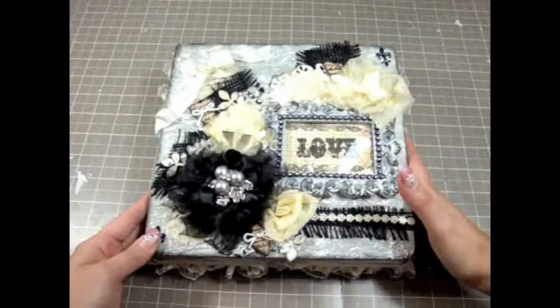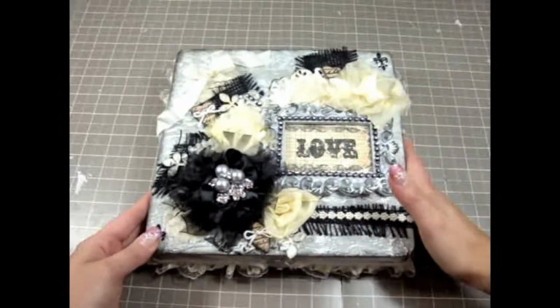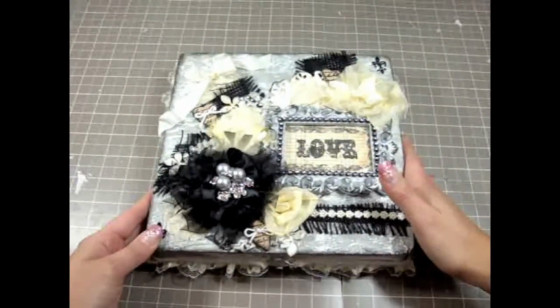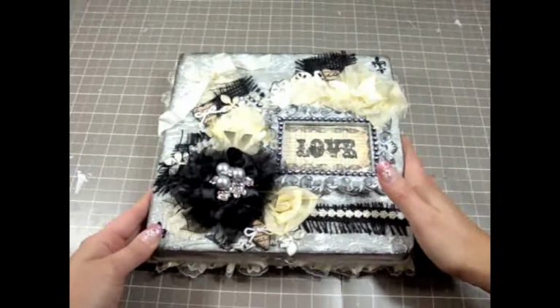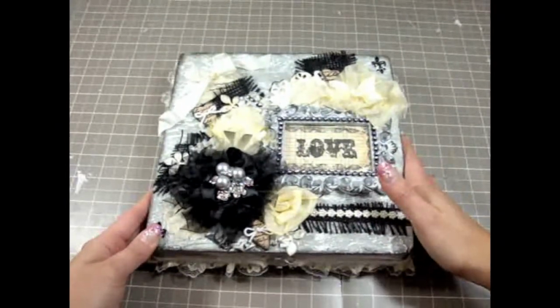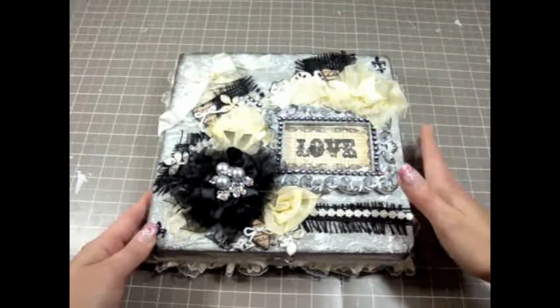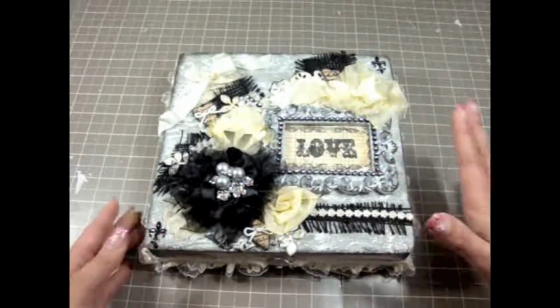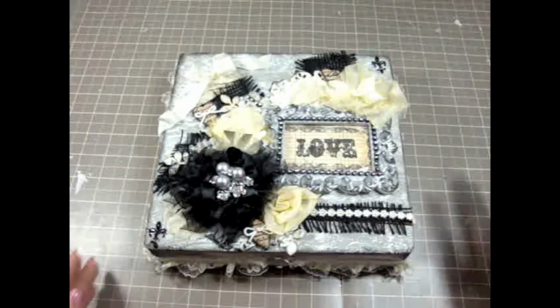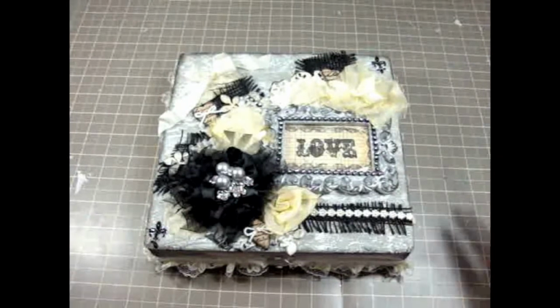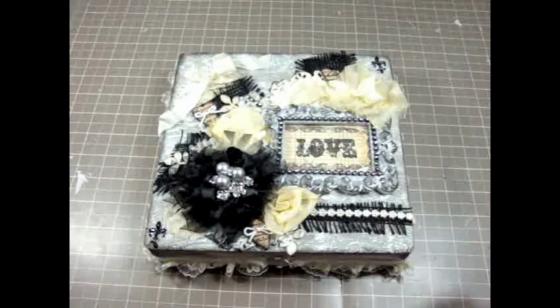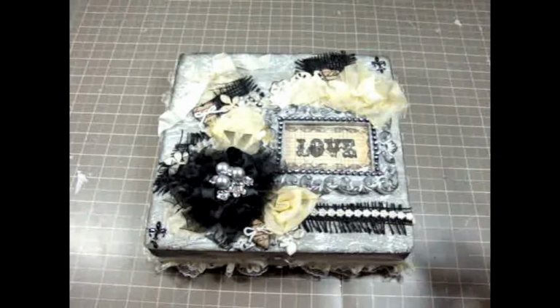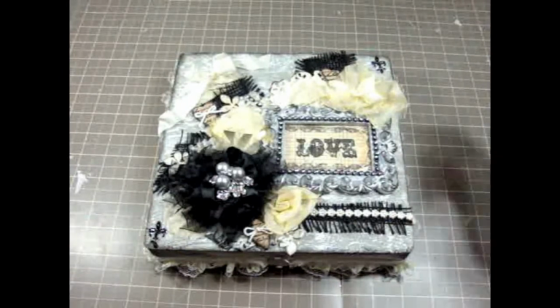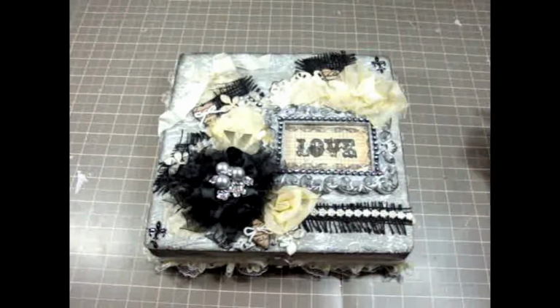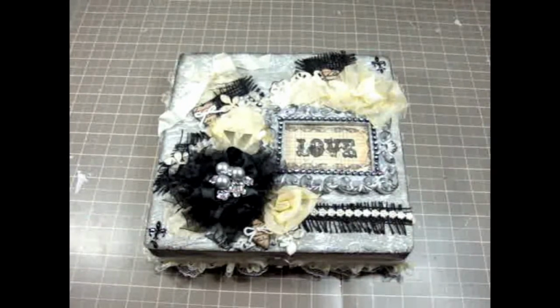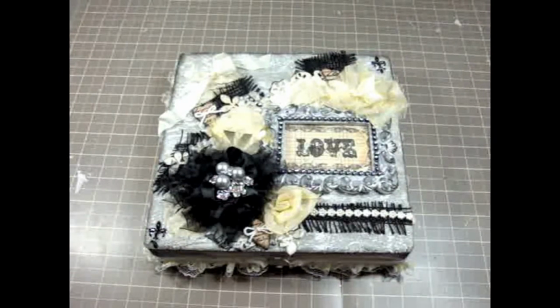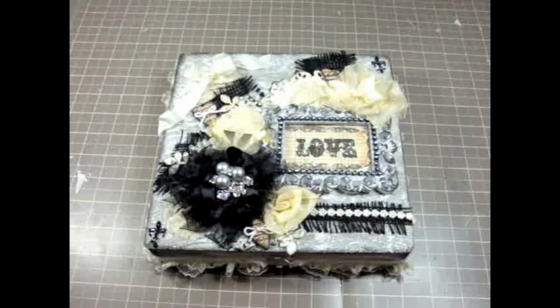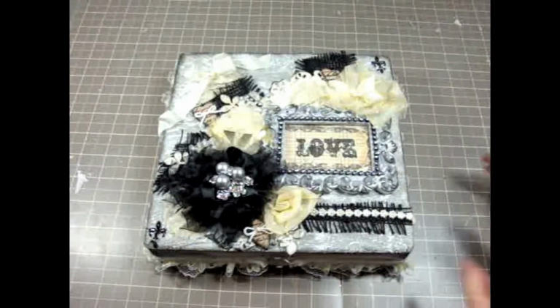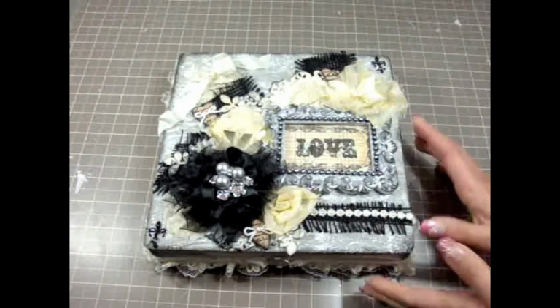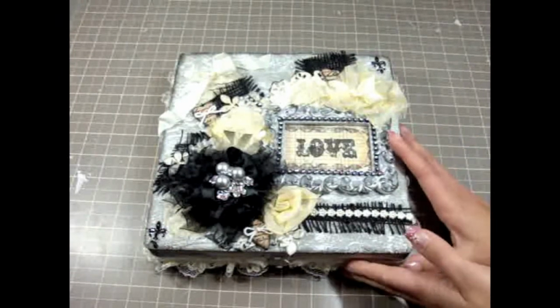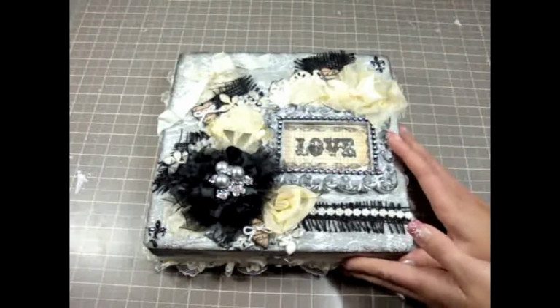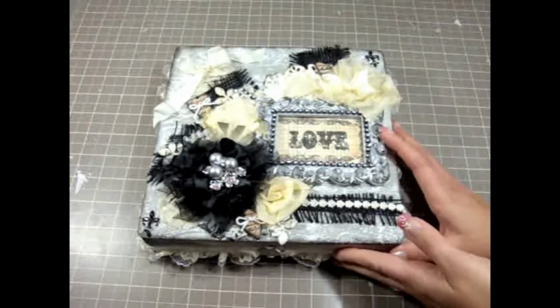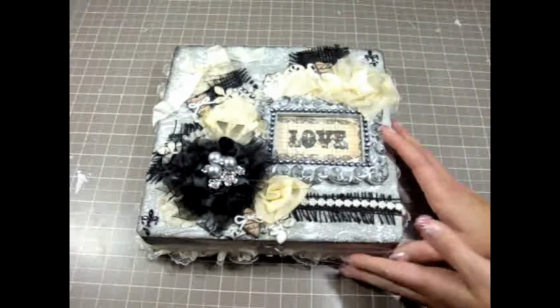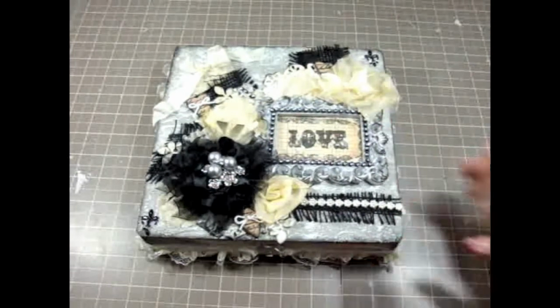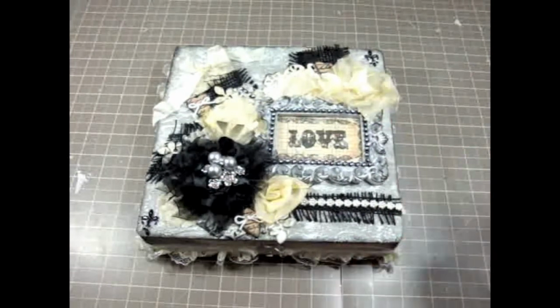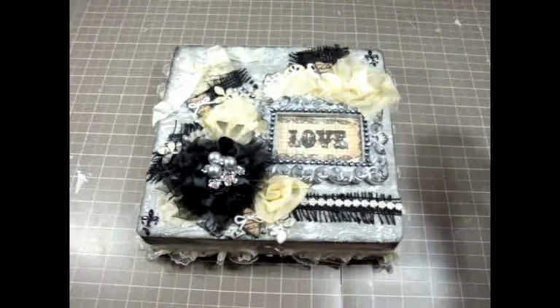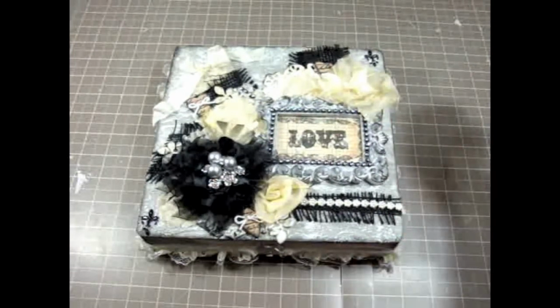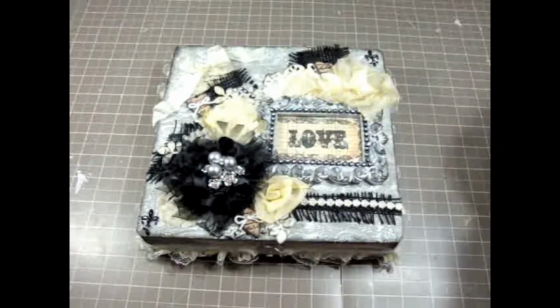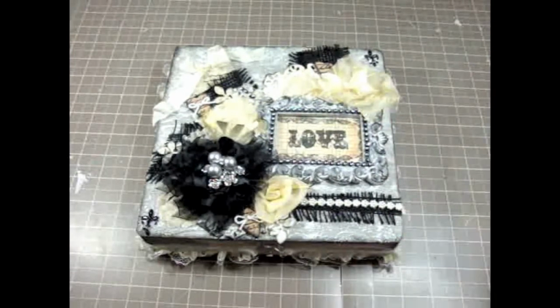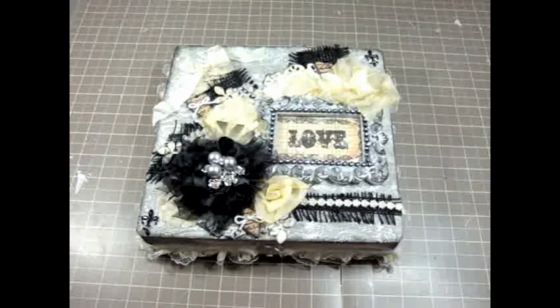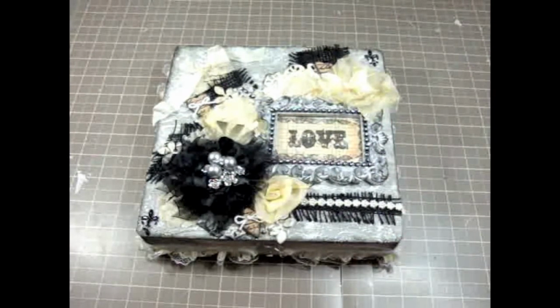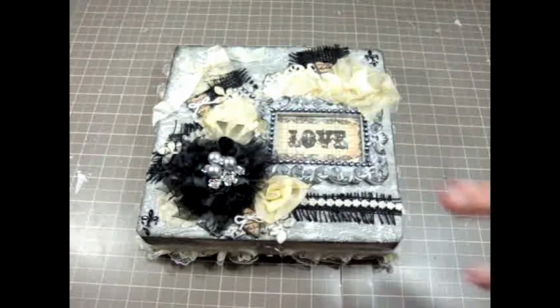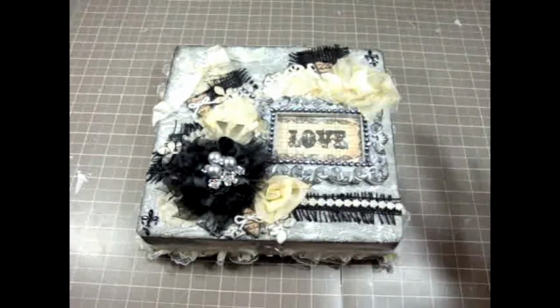That's what I love about the secret squirrel group — we always have a challenge and have to step out of our comfort zone and create things with other colors and themes. This box is for my secret squirrel sister, not for me, so I wanted it to be very special and really good for her. Let me go ahead and share what I did.